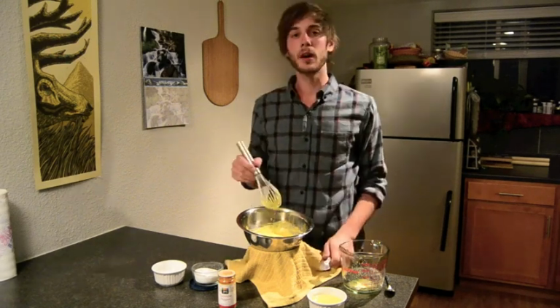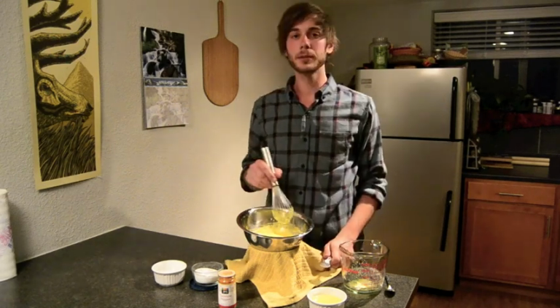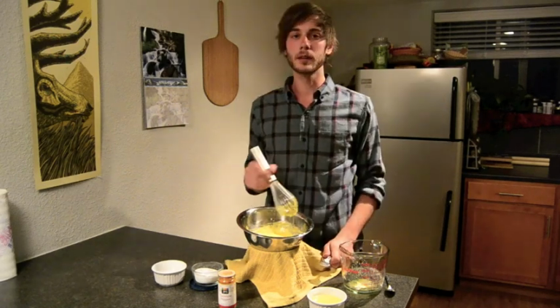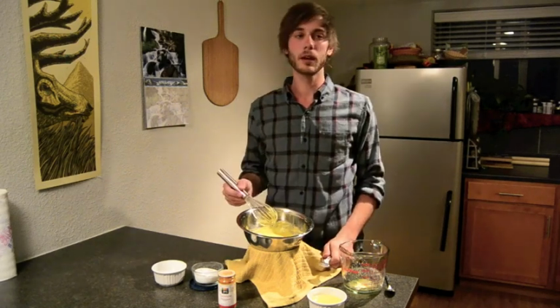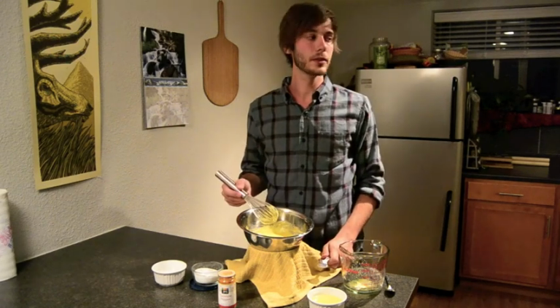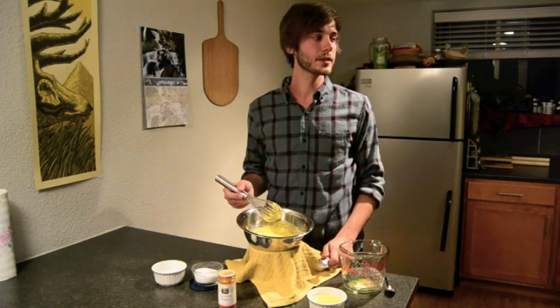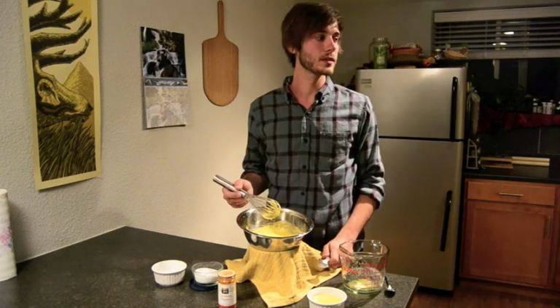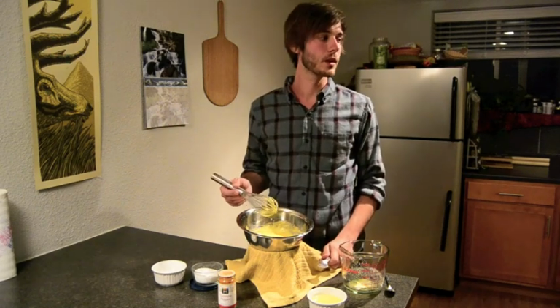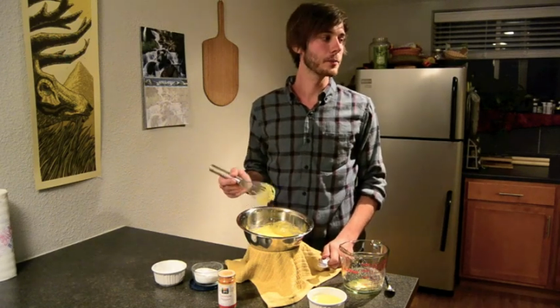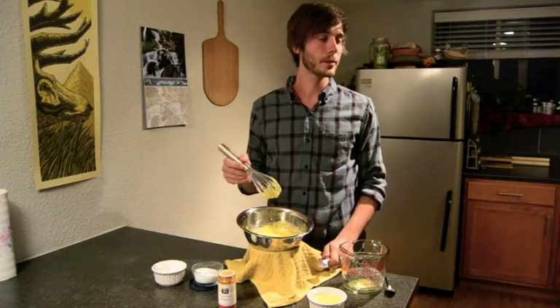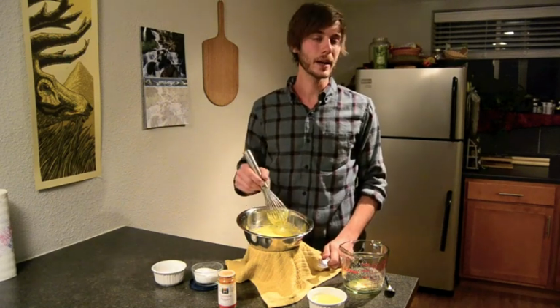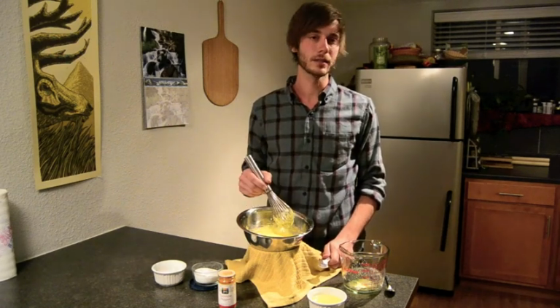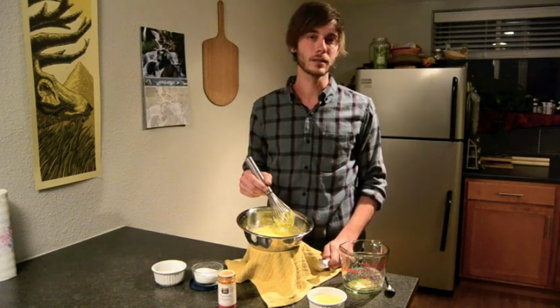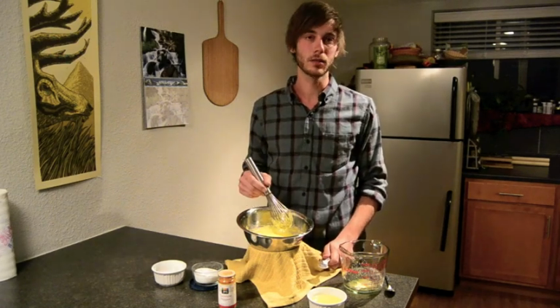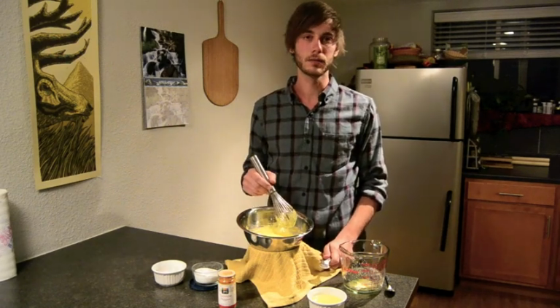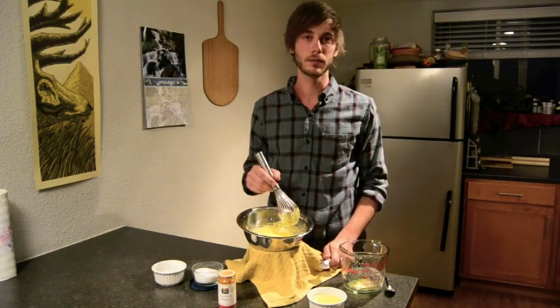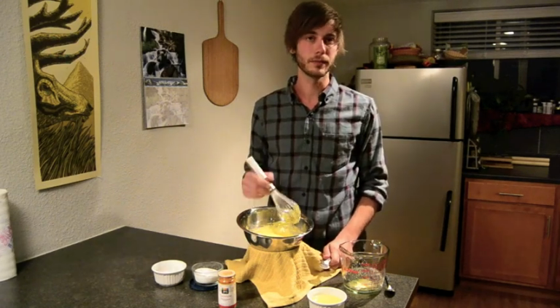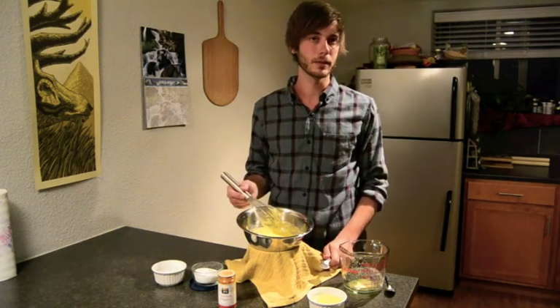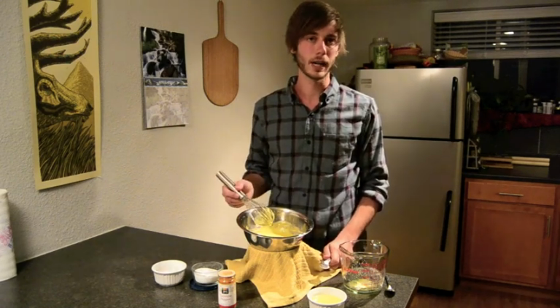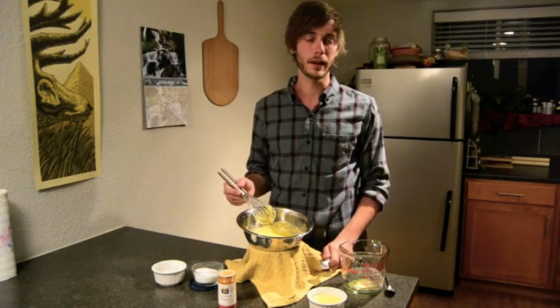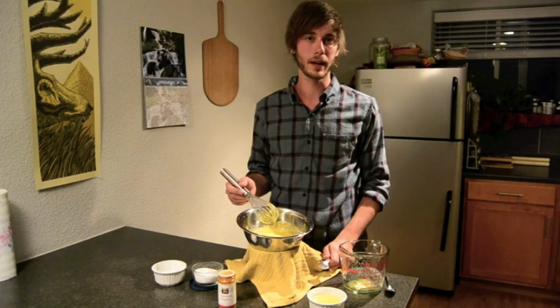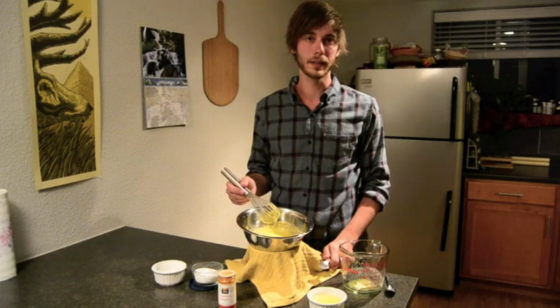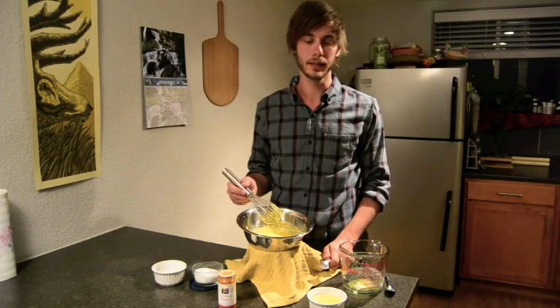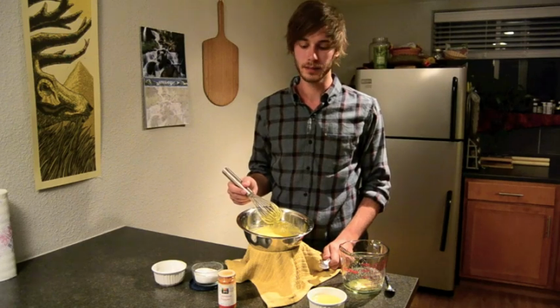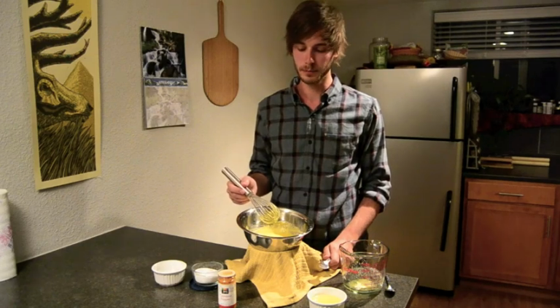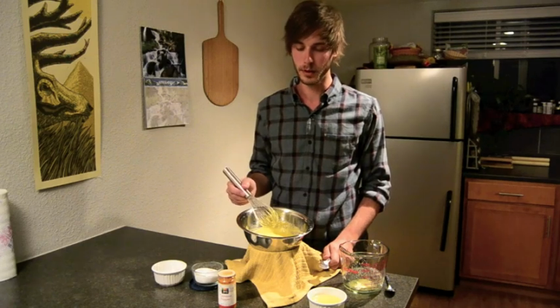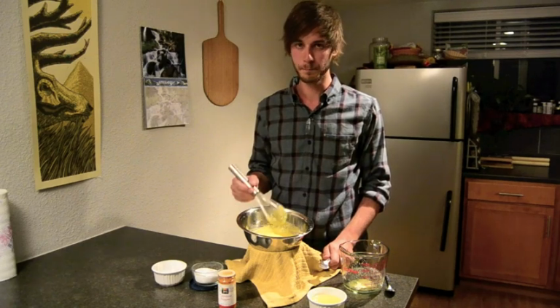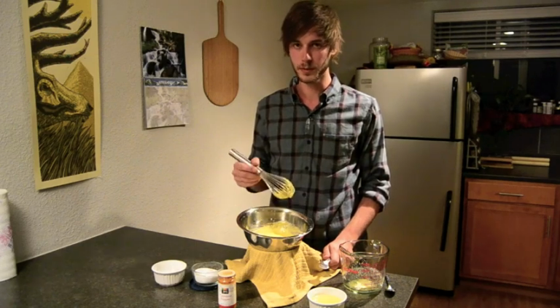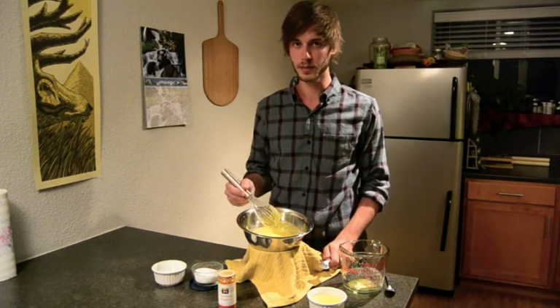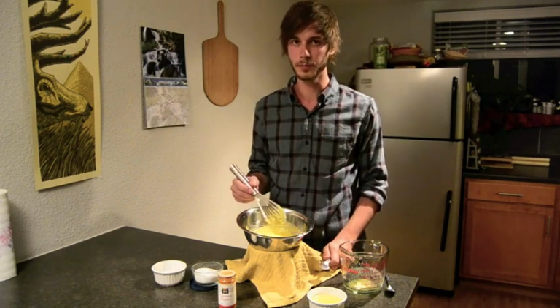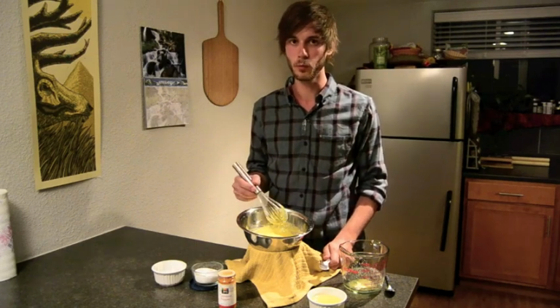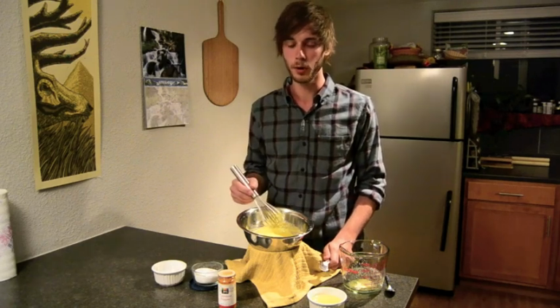Now I'm just going to cover this and put it back on the stove — not on the heat, but just to keep it warm.